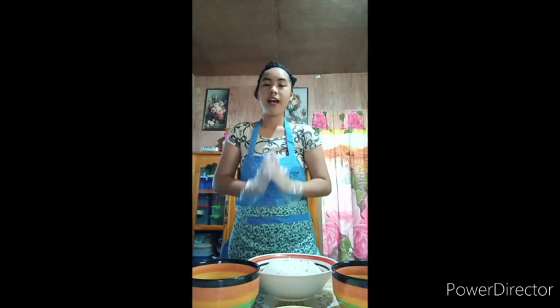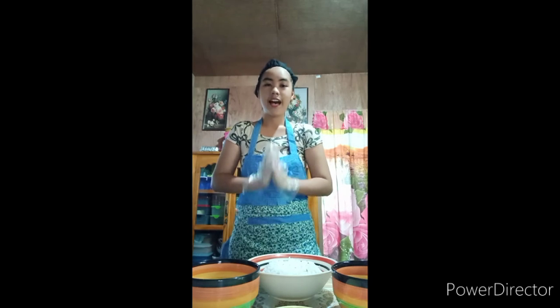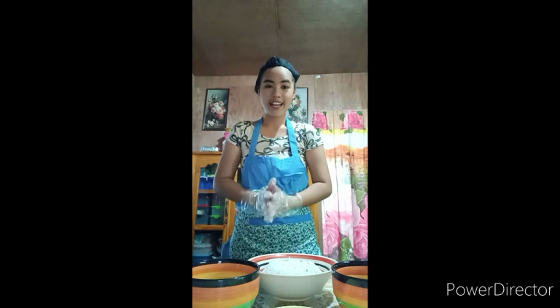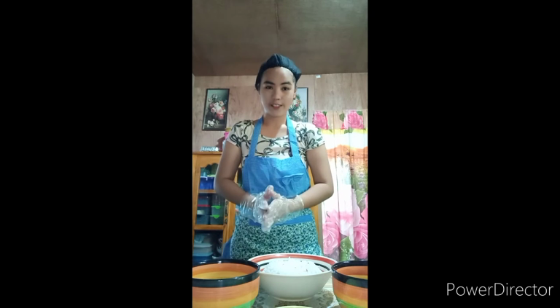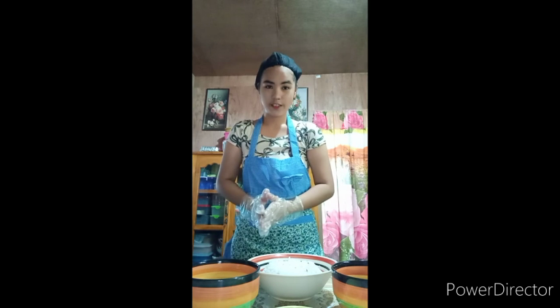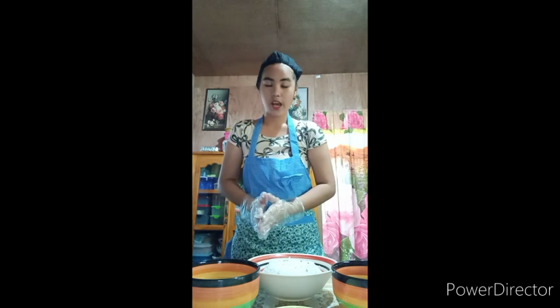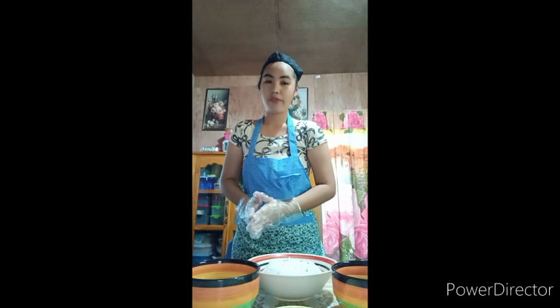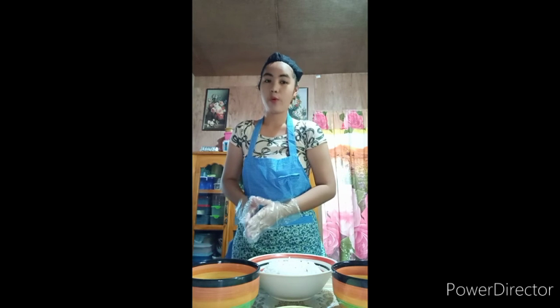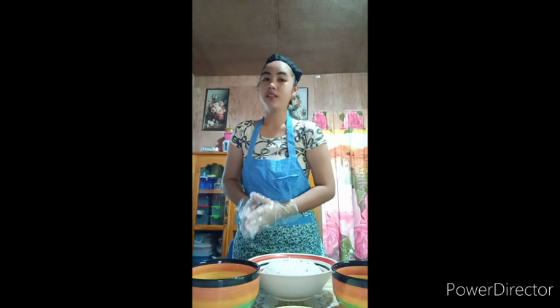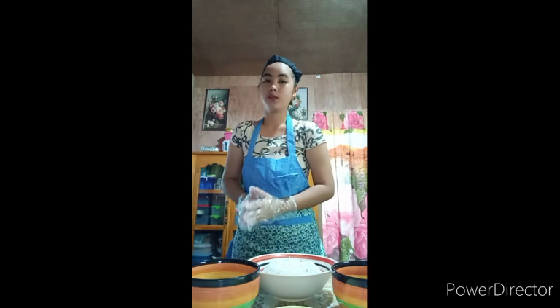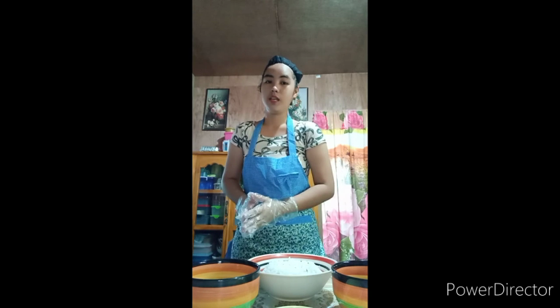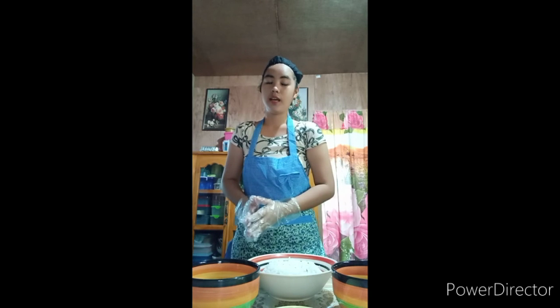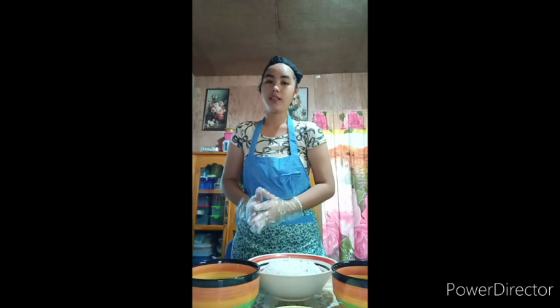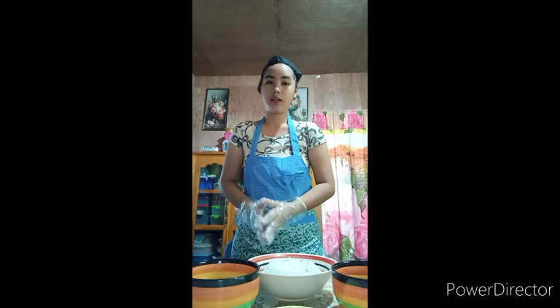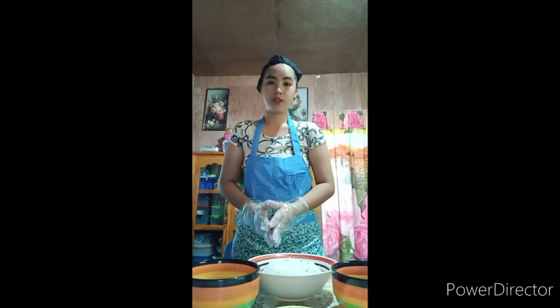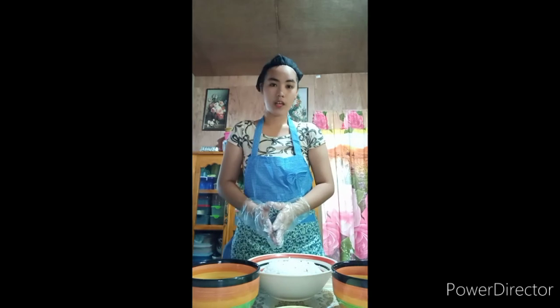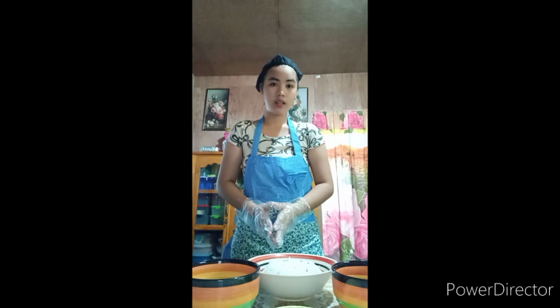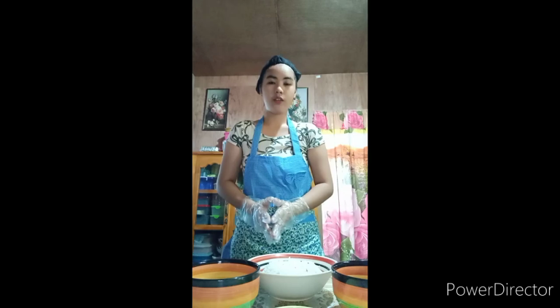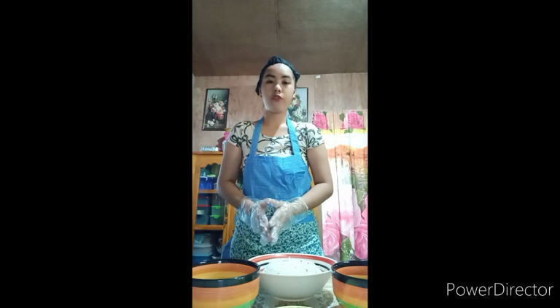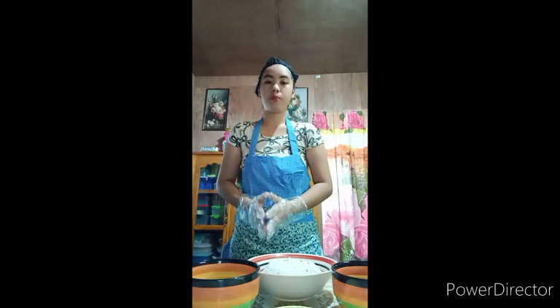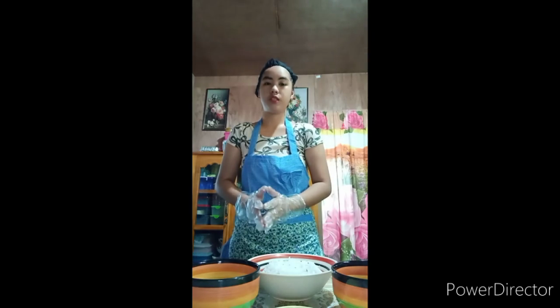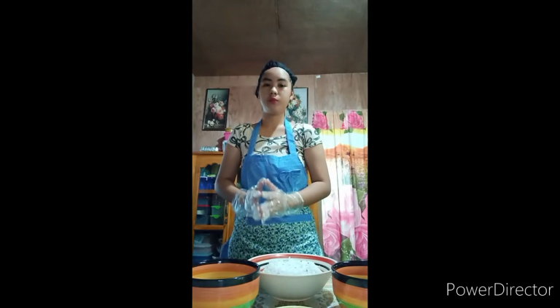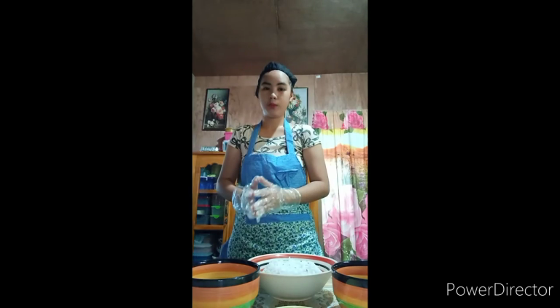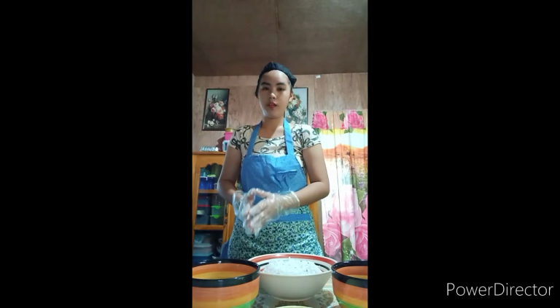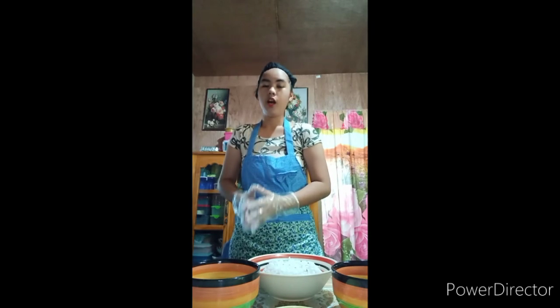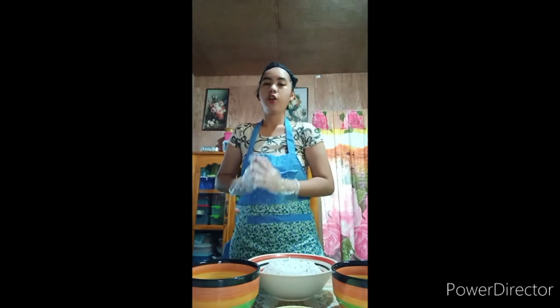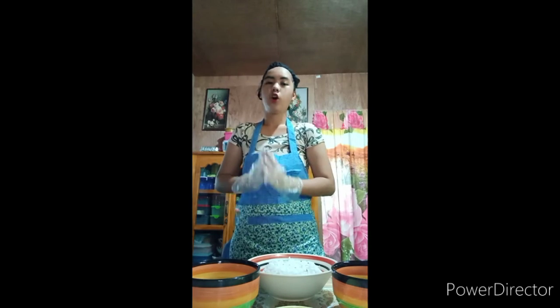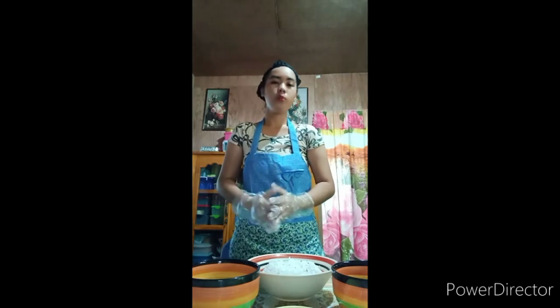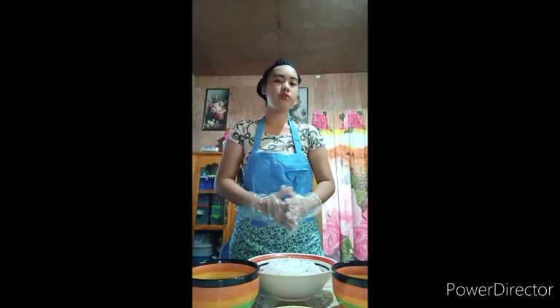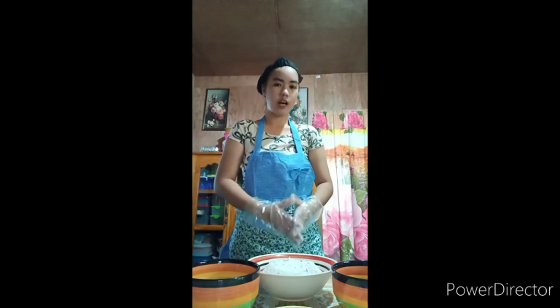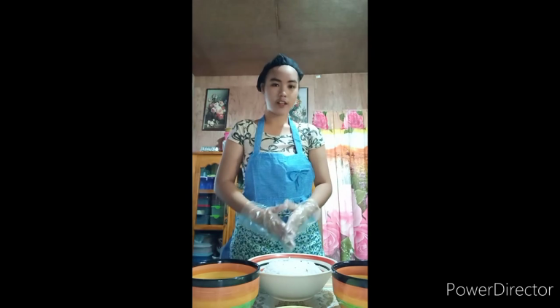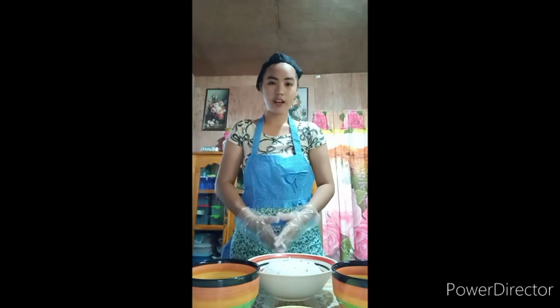Hi! Good day everyone! It's me again, Clarence Gagerino from Bissam3B, your homemade vlogger.